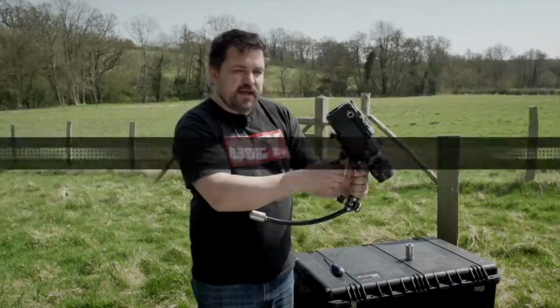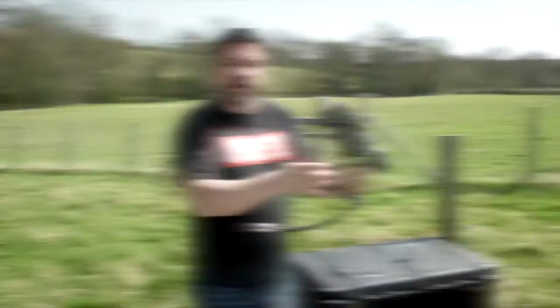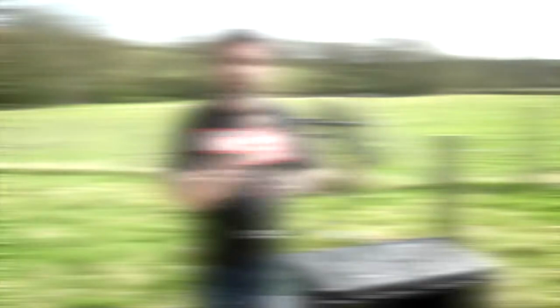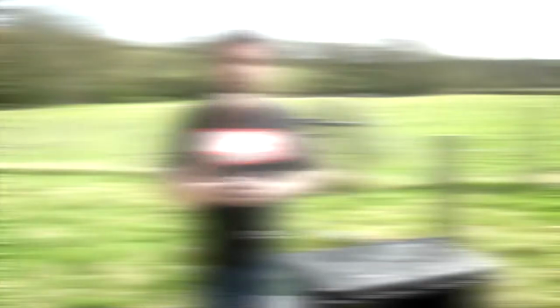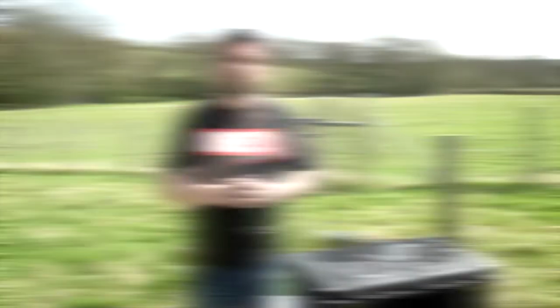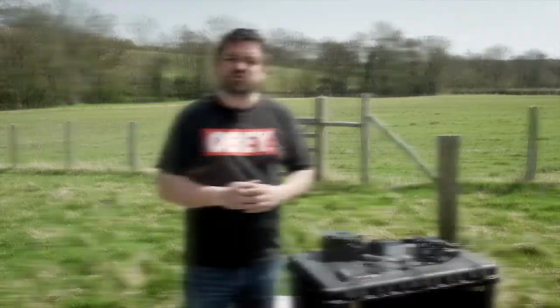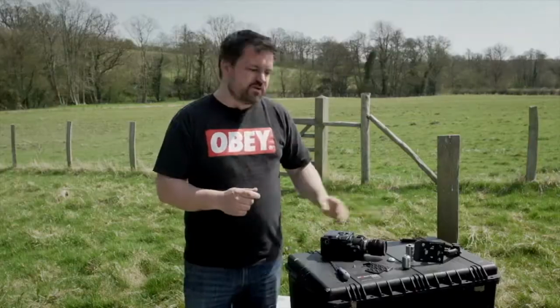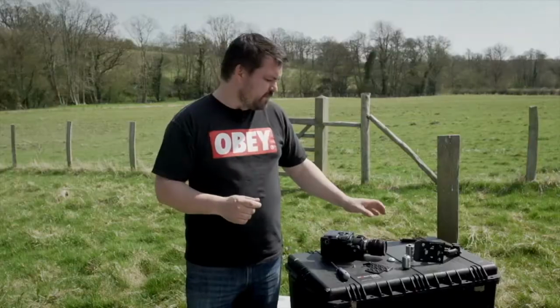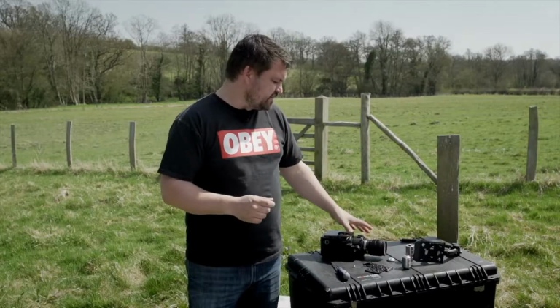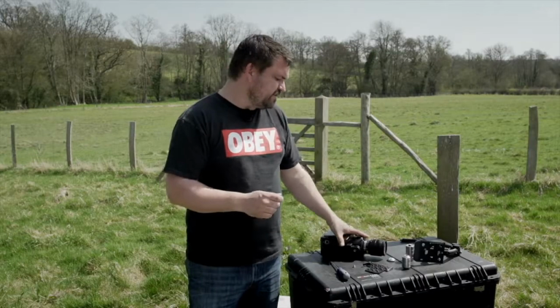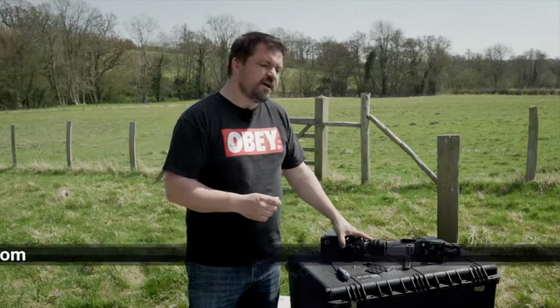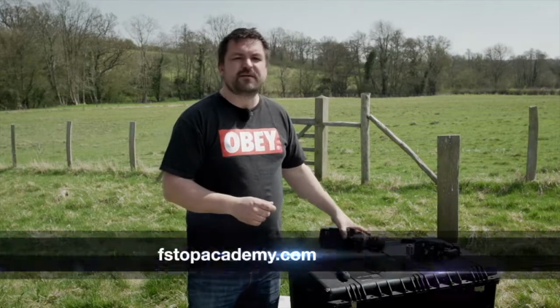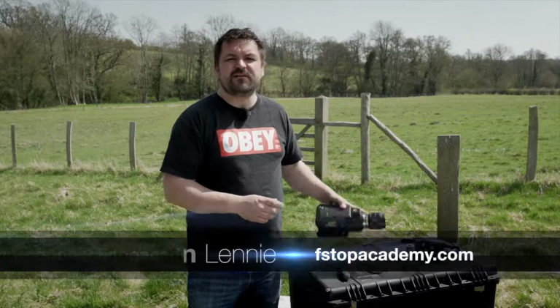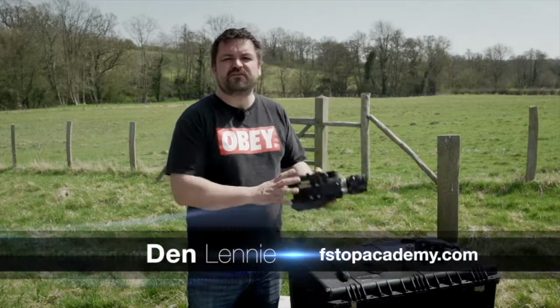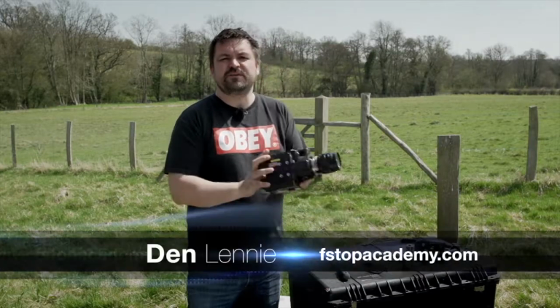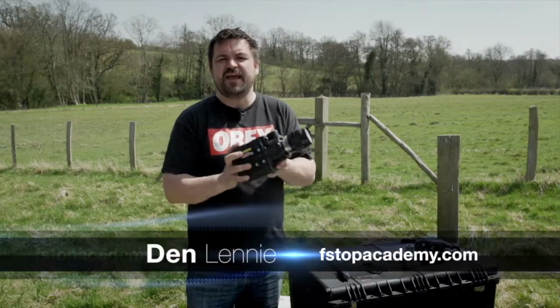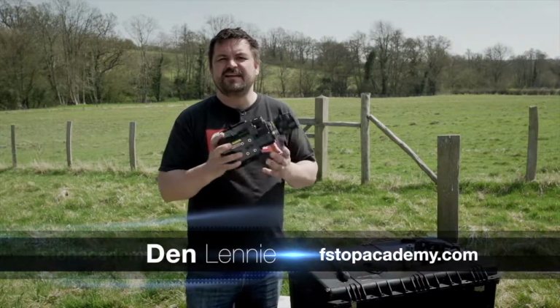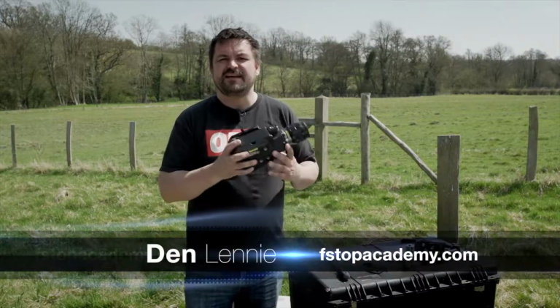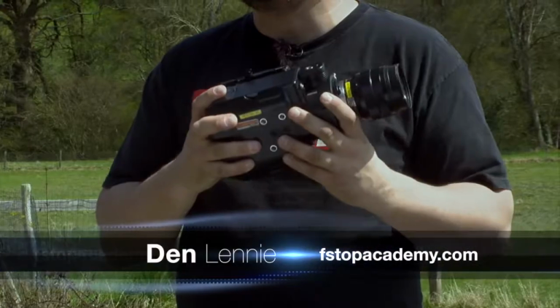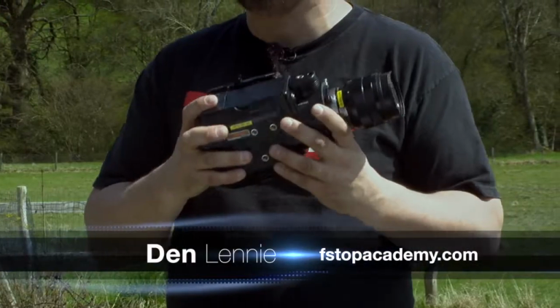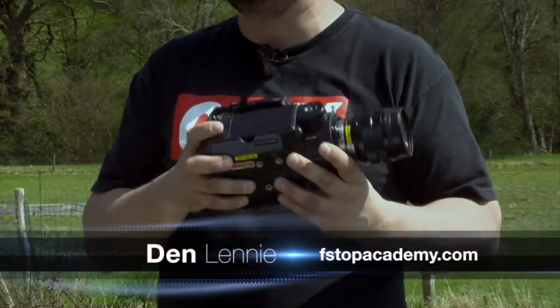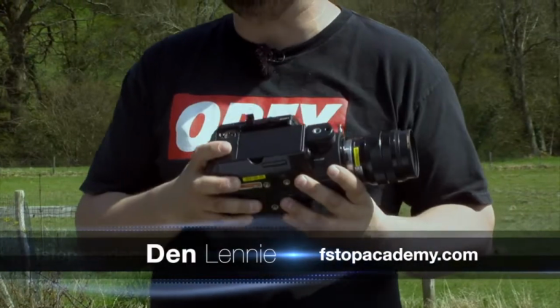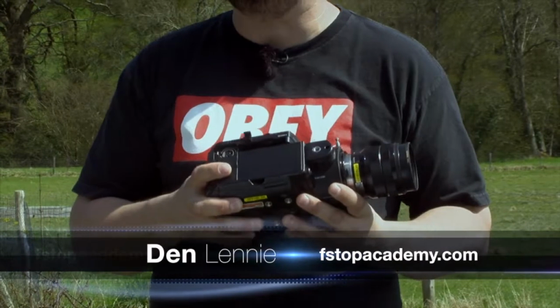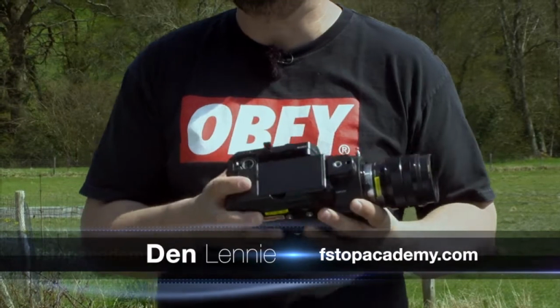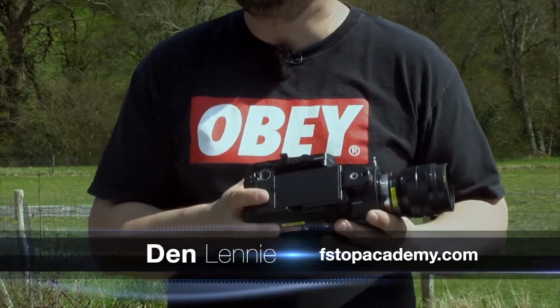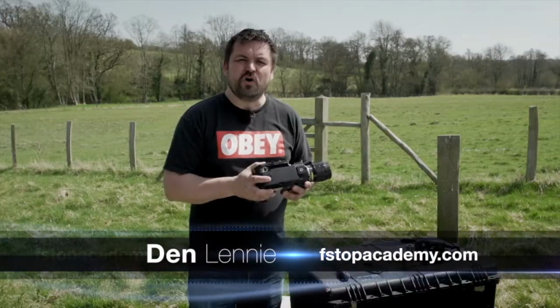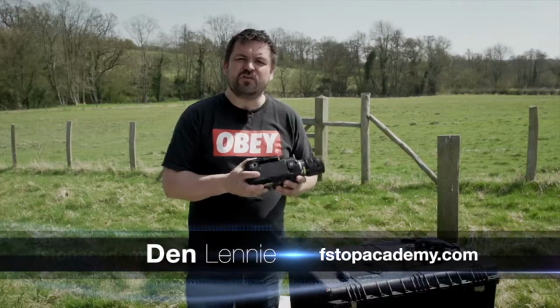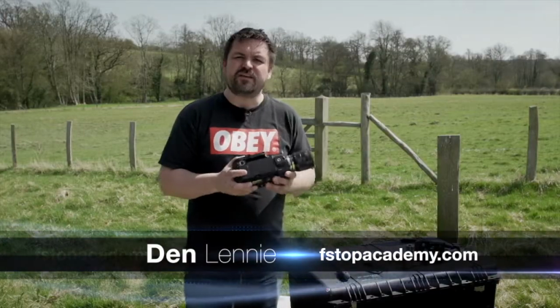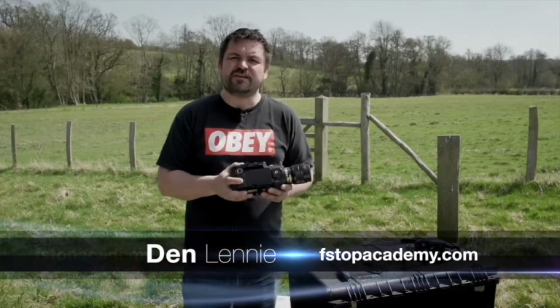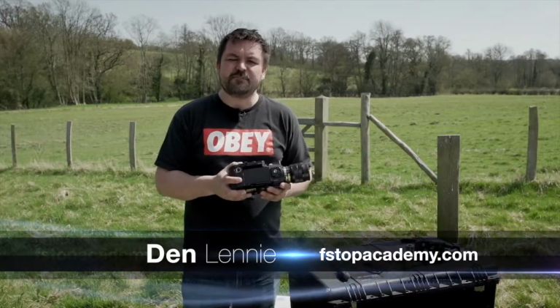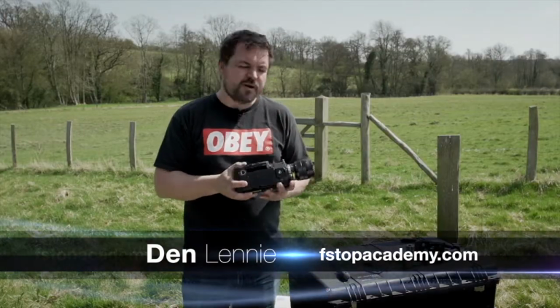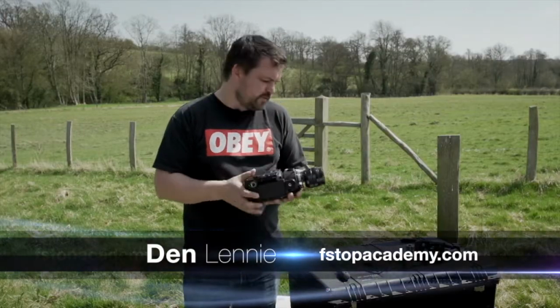In this video I'm going to show you how to balance the Sony NEX FS100 on the Steadicam Merlin.